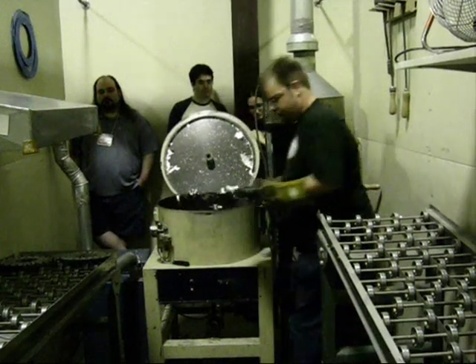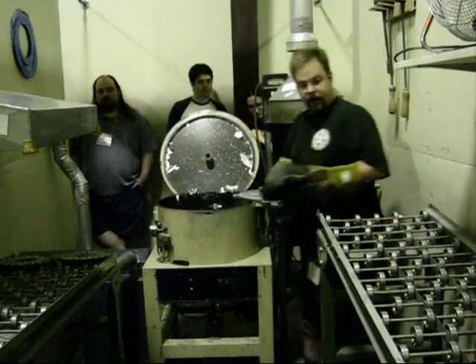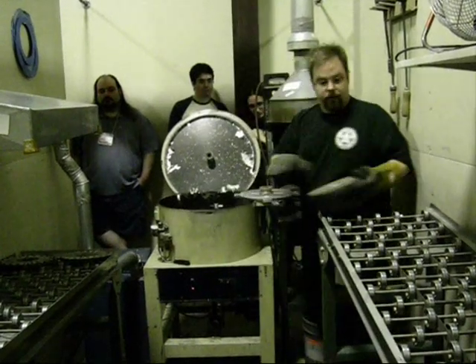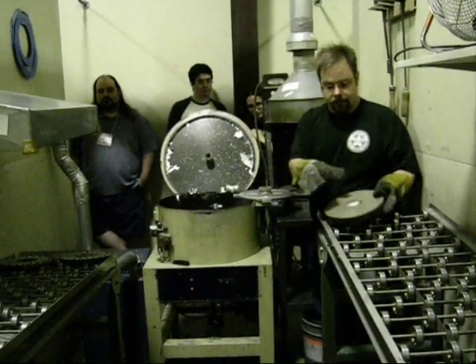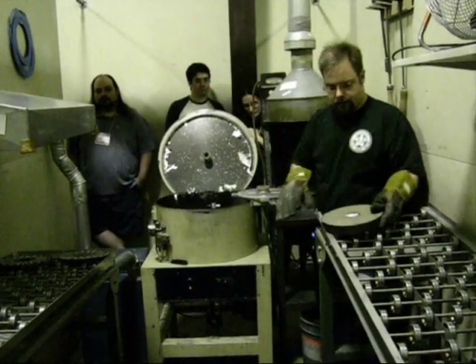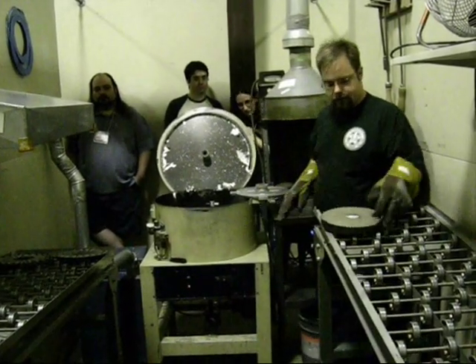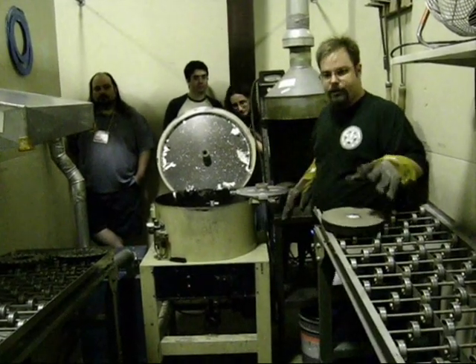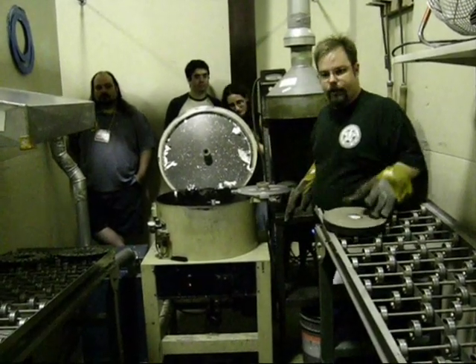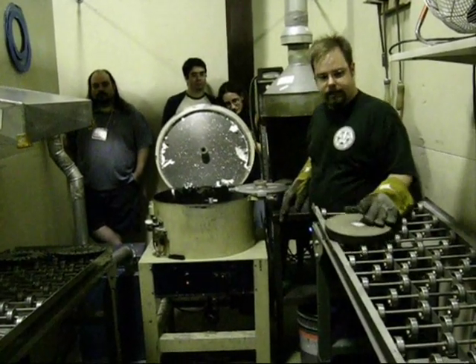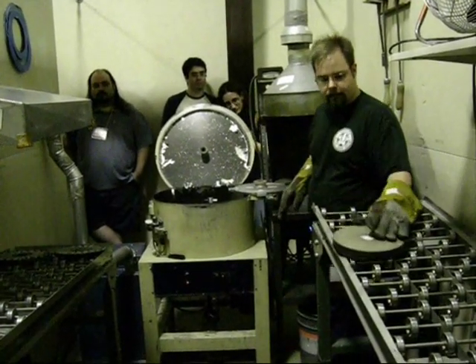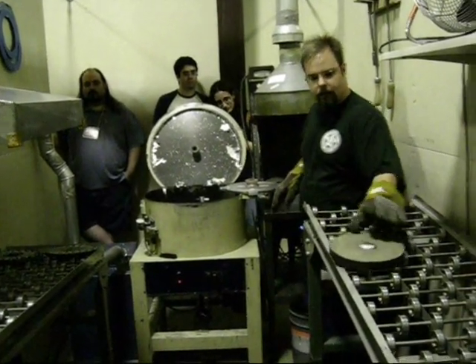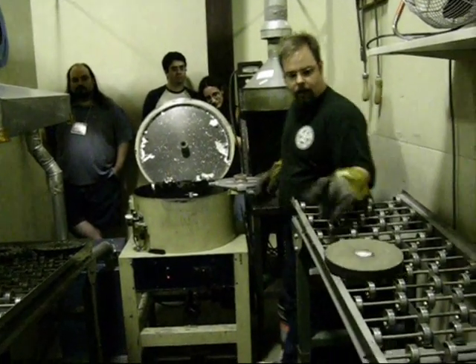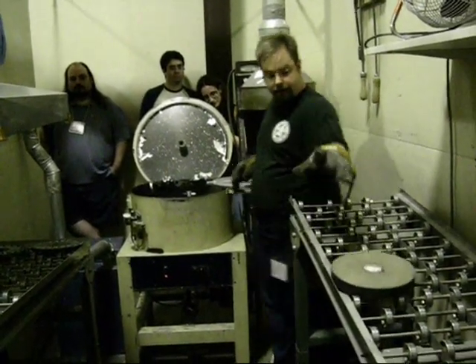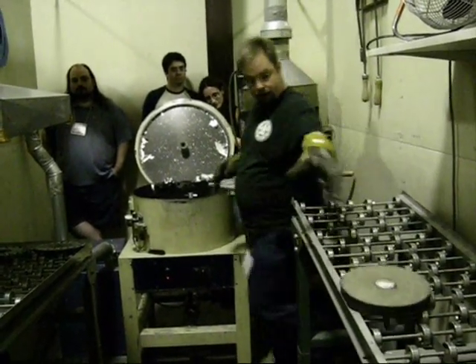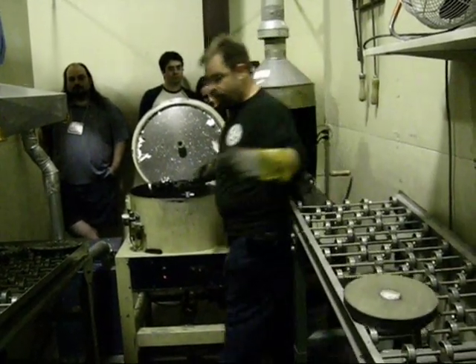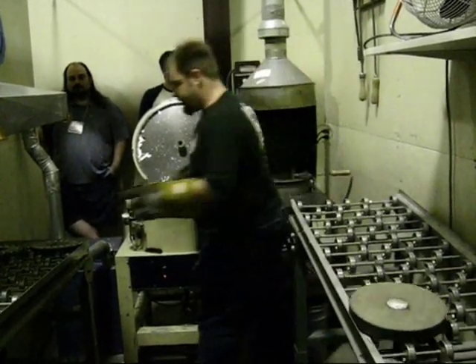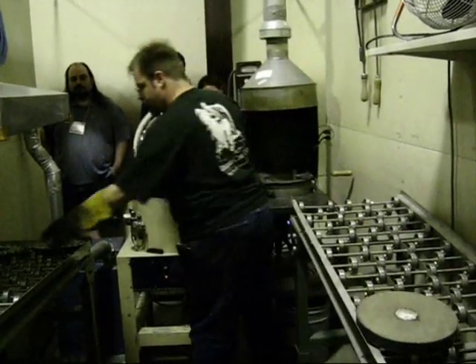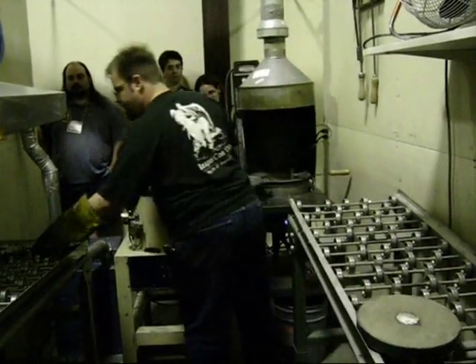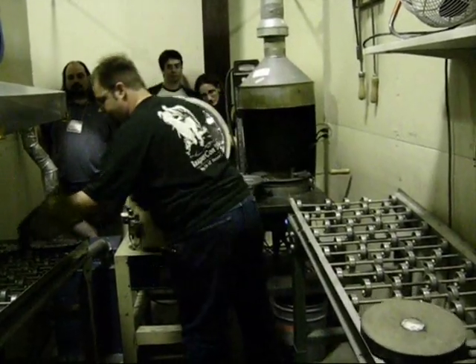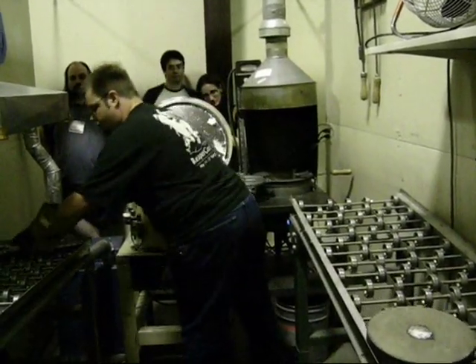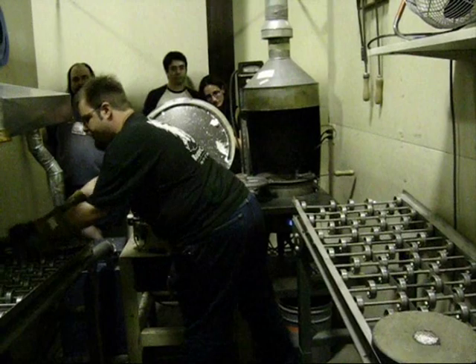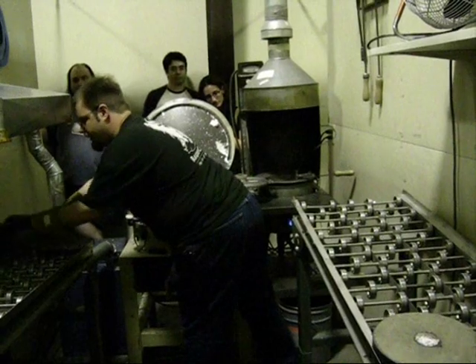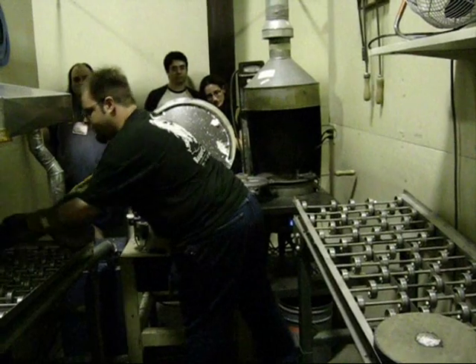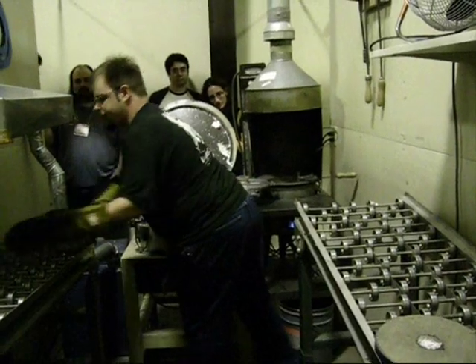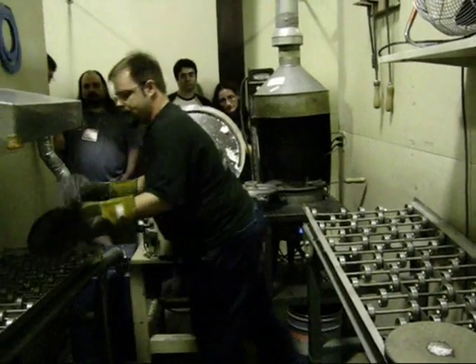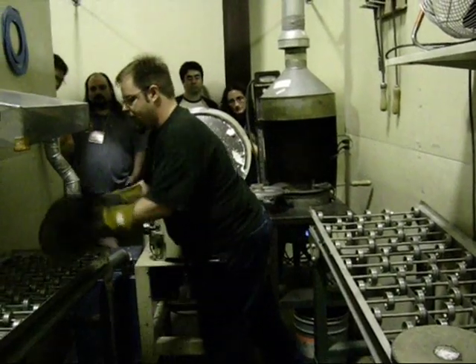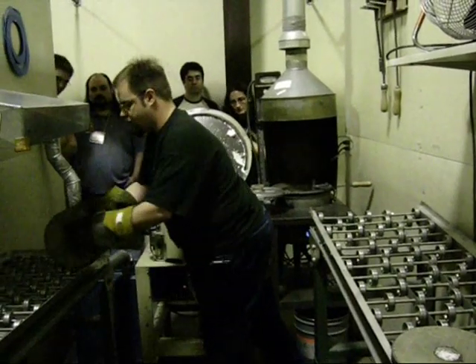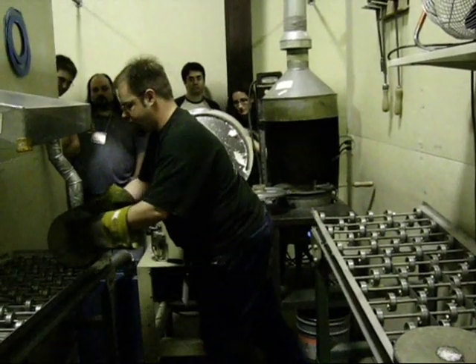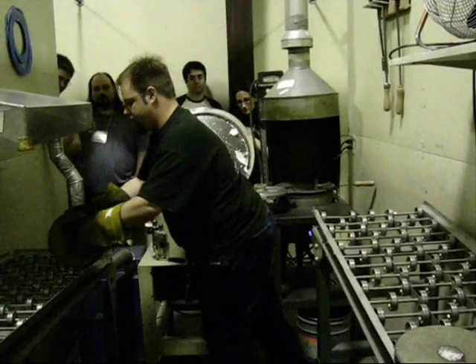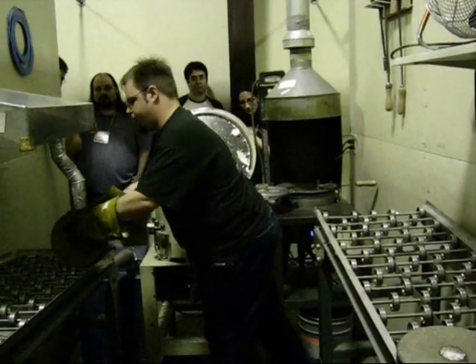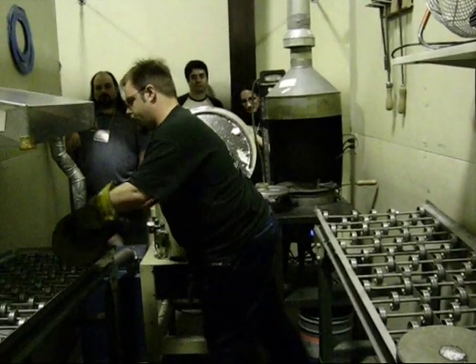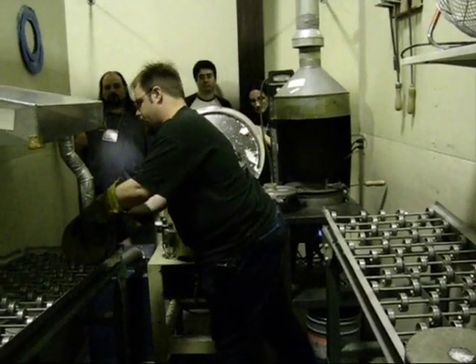Scrape that off so it doesn't go splattering when it hits you. That mold would be cold enough for me to open, but I'm going to go ahead and spin this last rosy for you here.